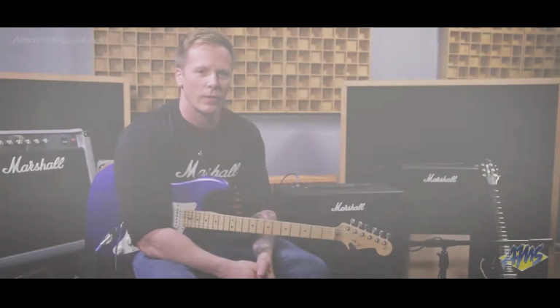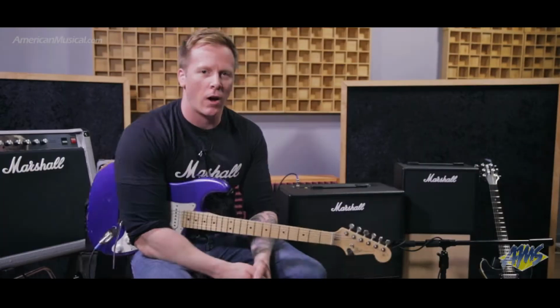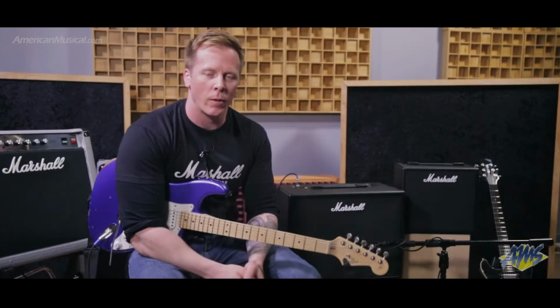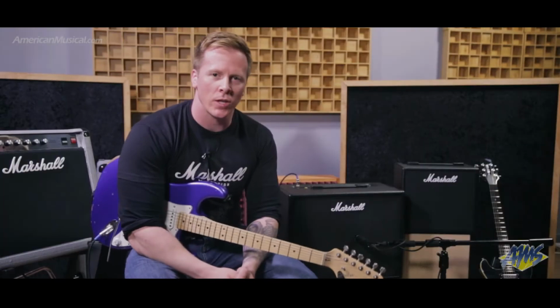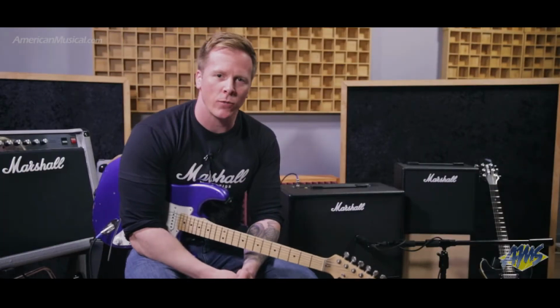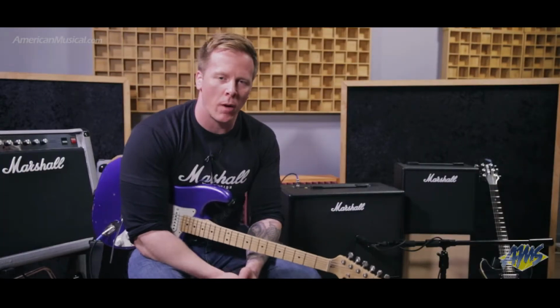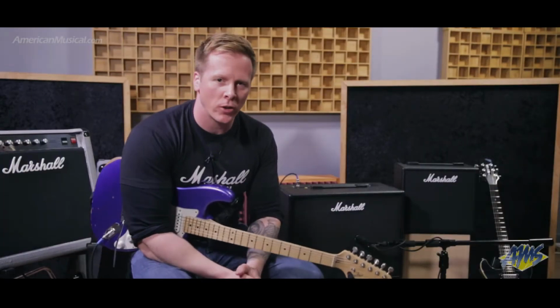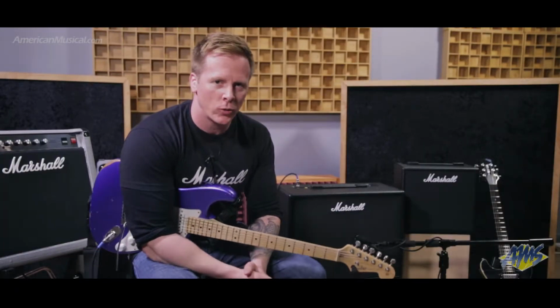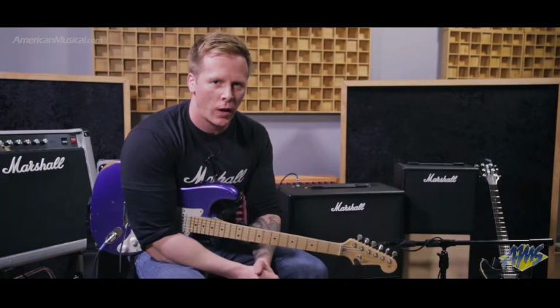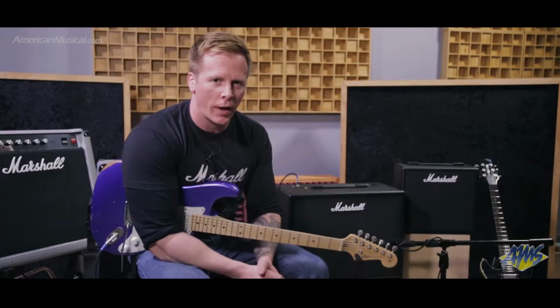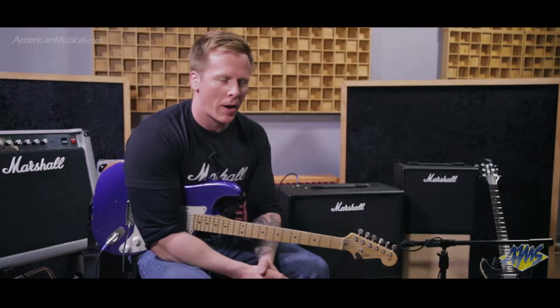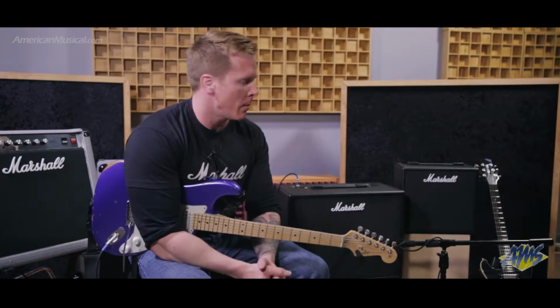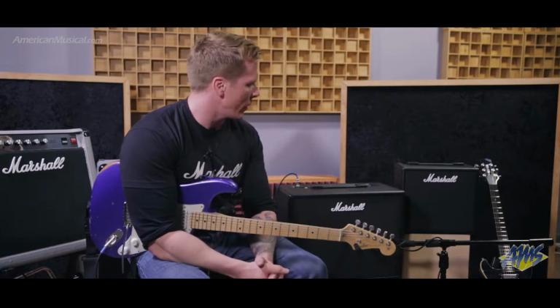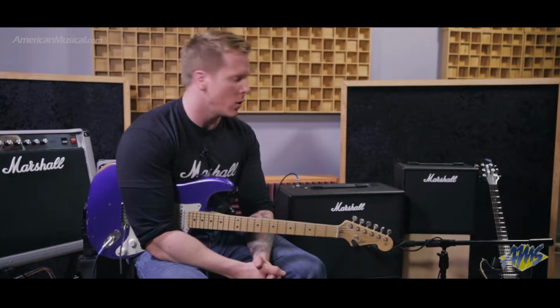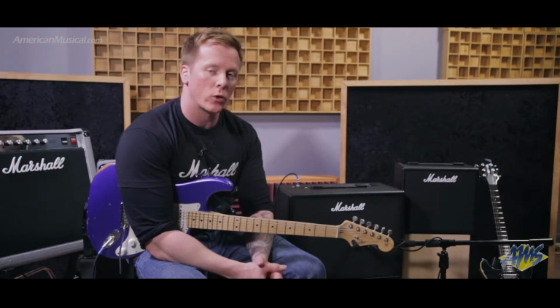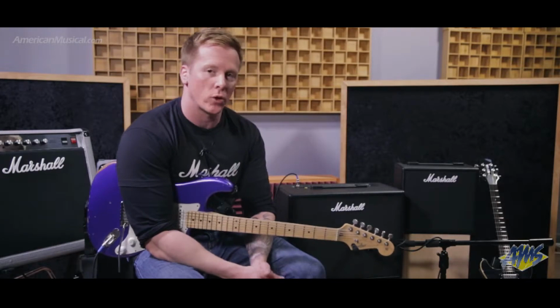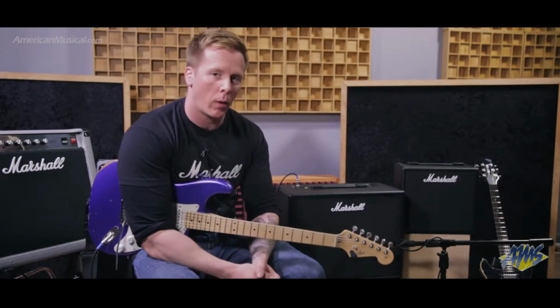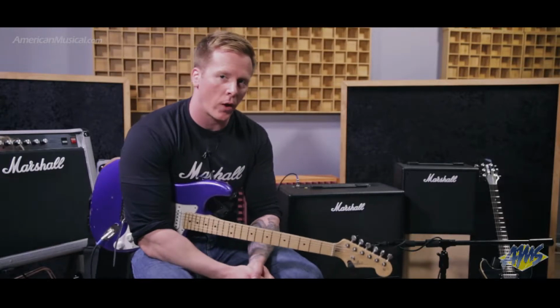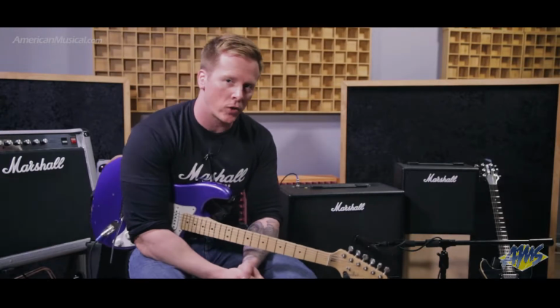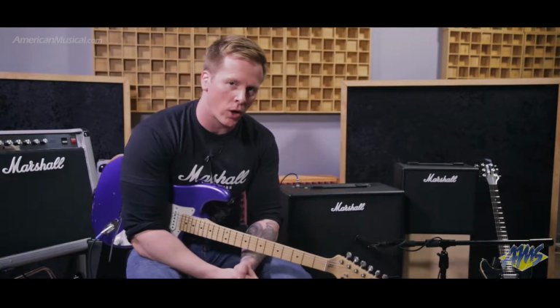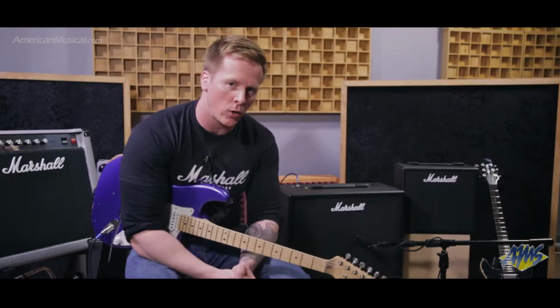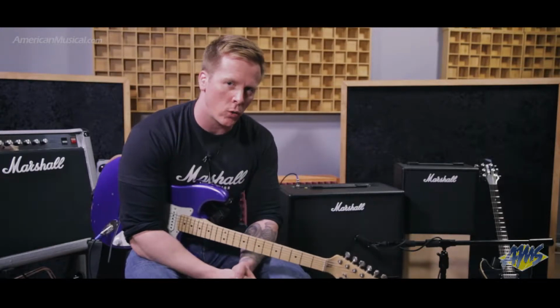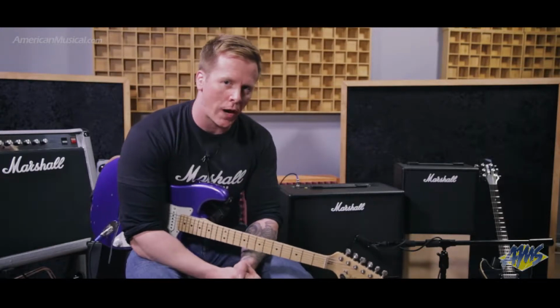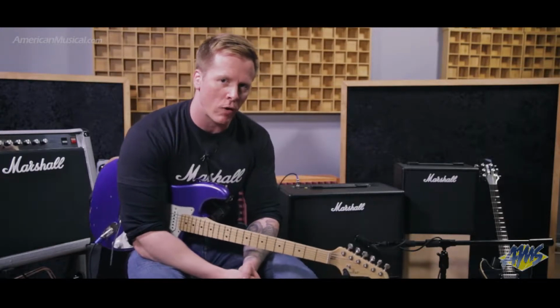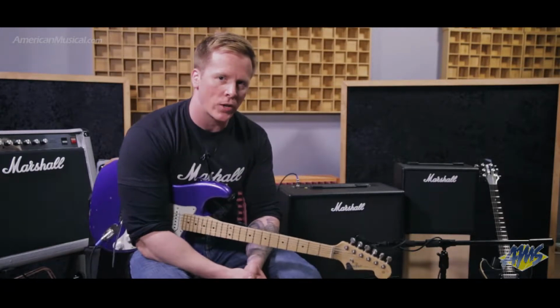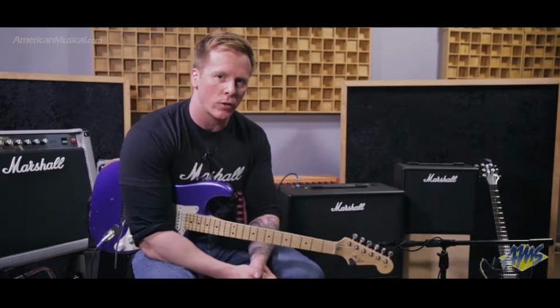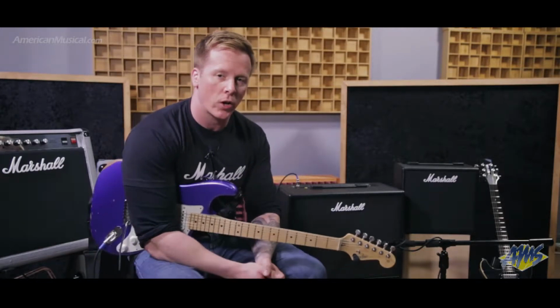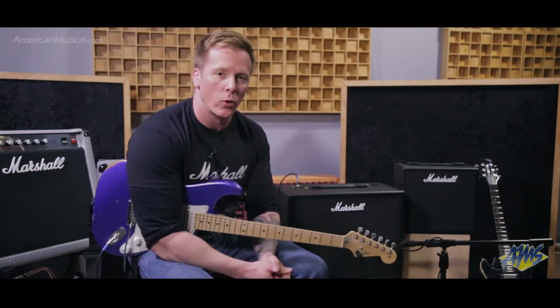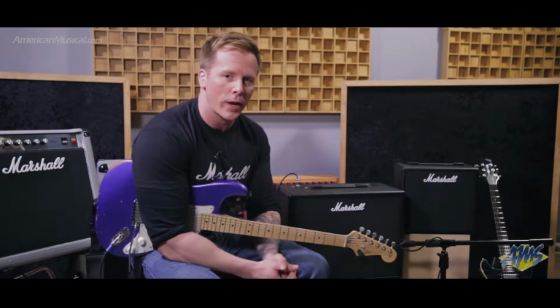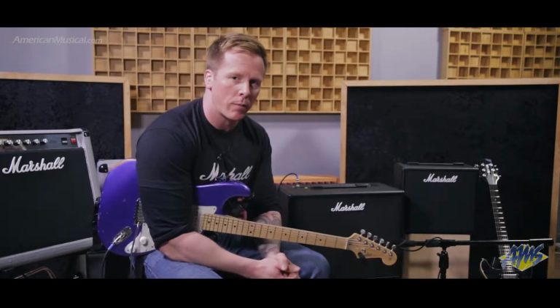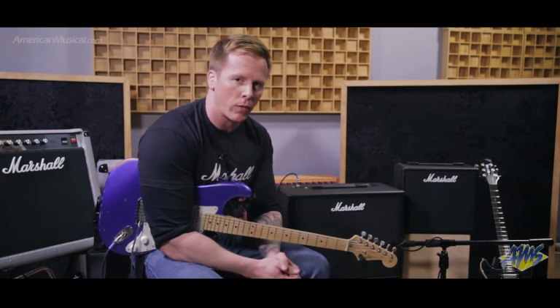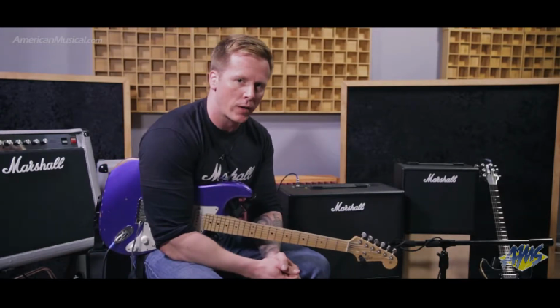Hi, I'm Steve from Marshall and I'm at American Musical Supply to show you our range of Code amplifiers.